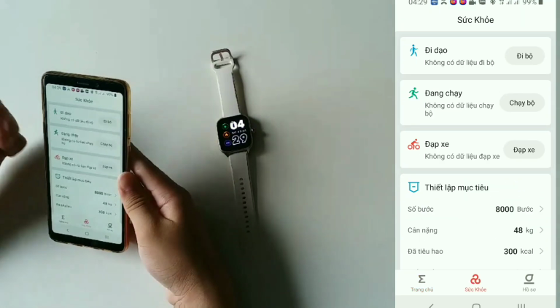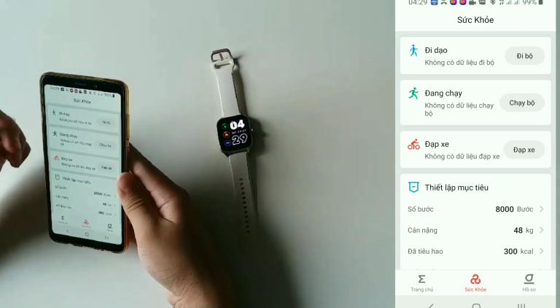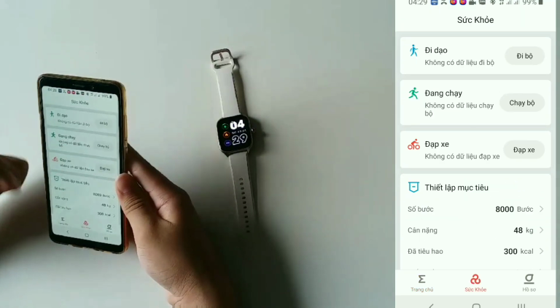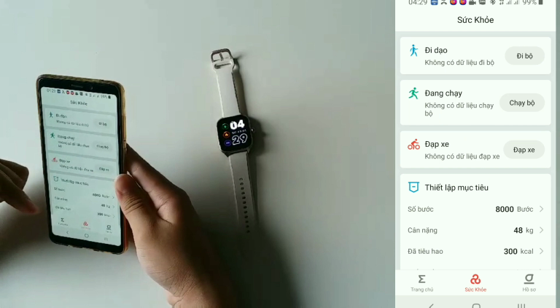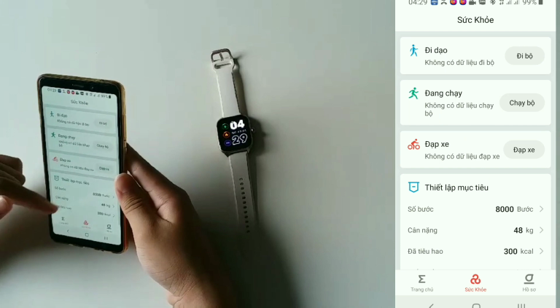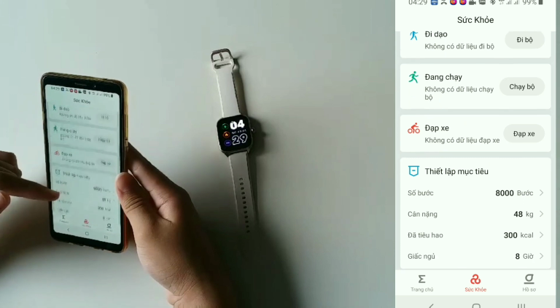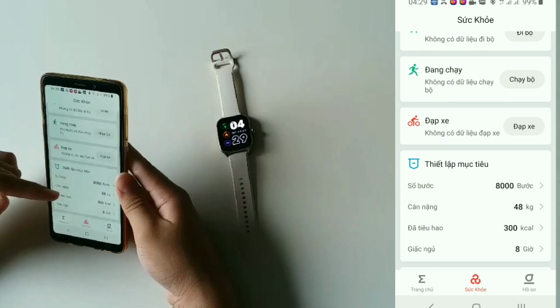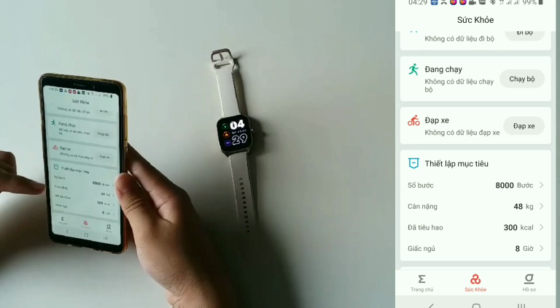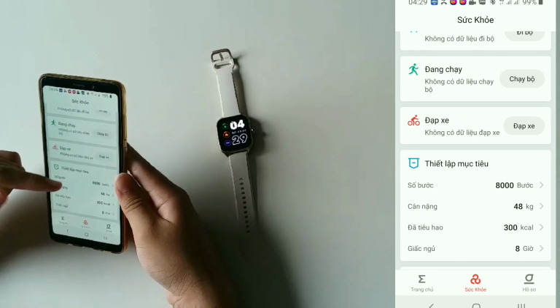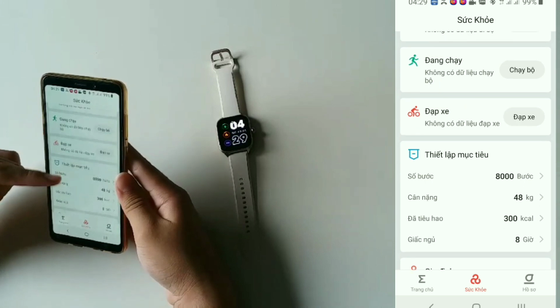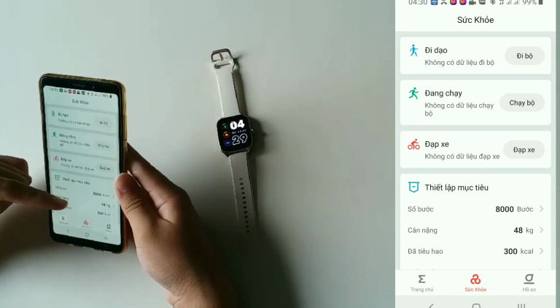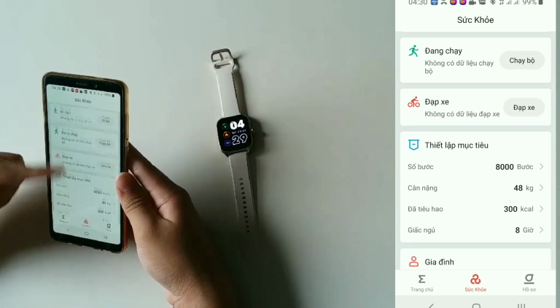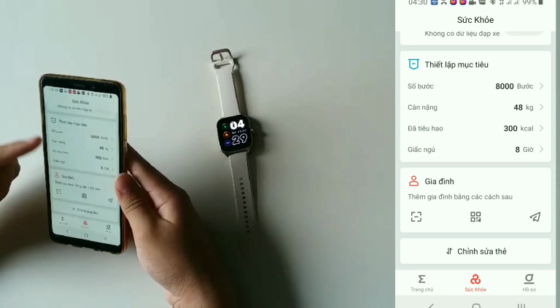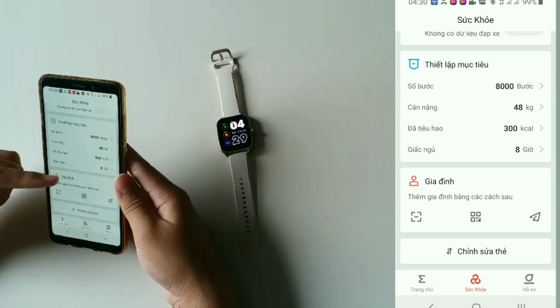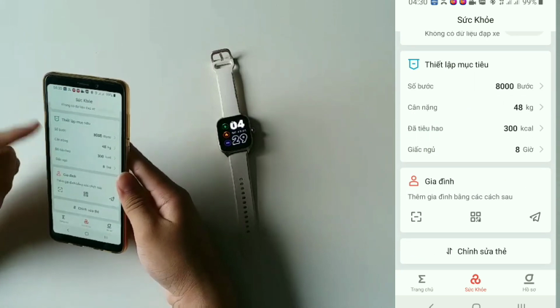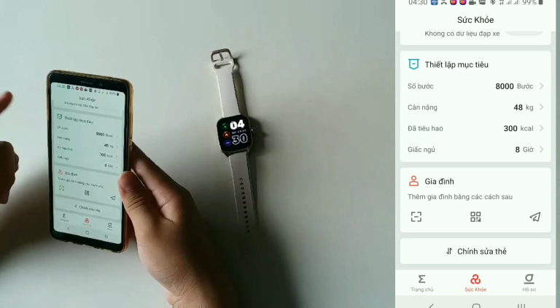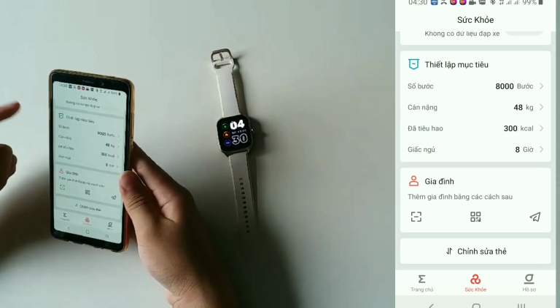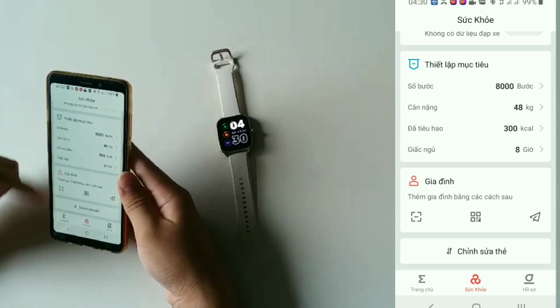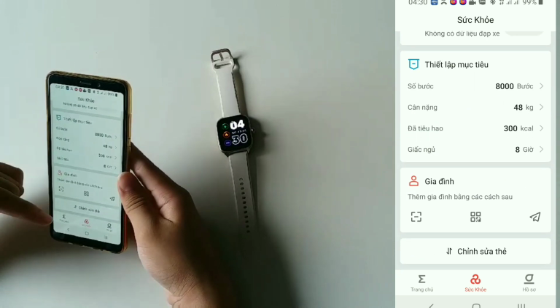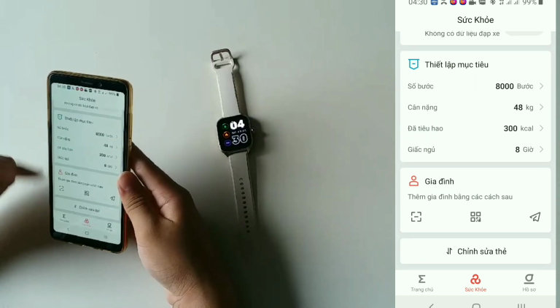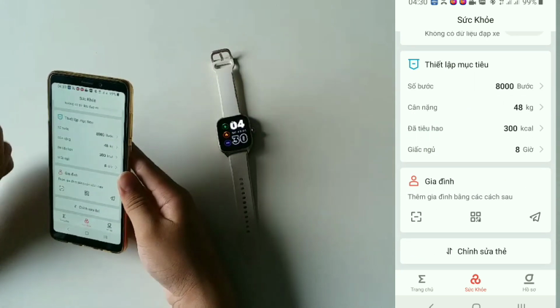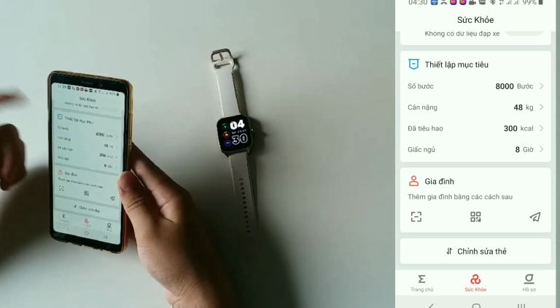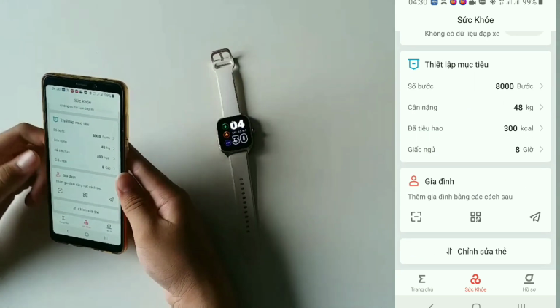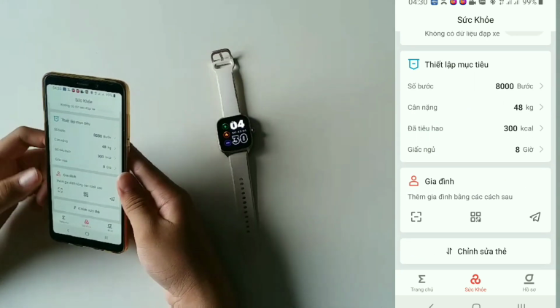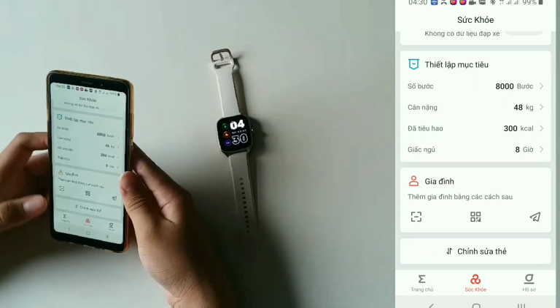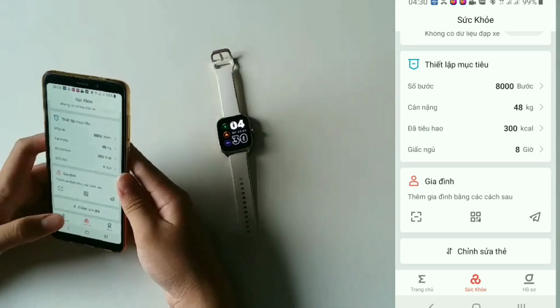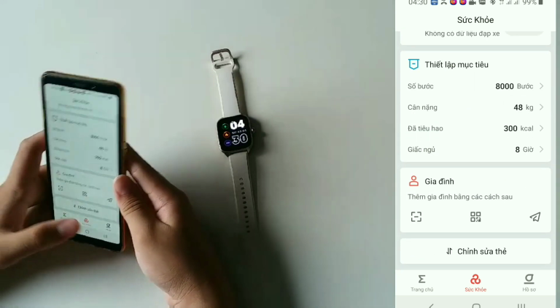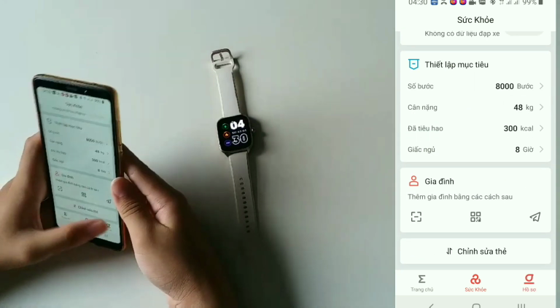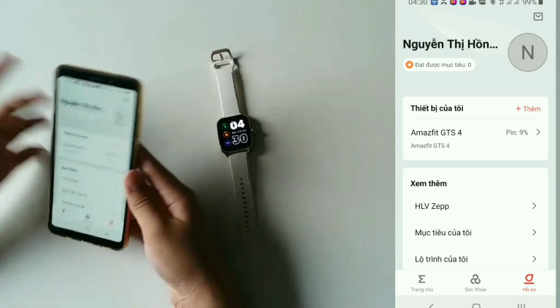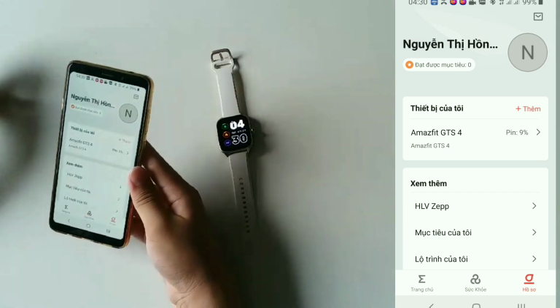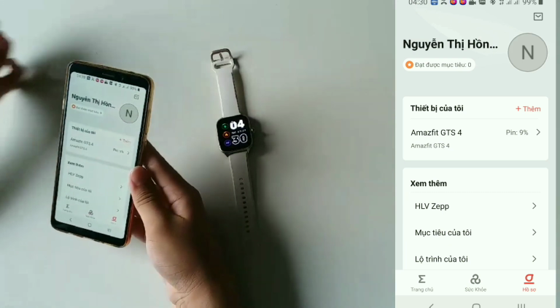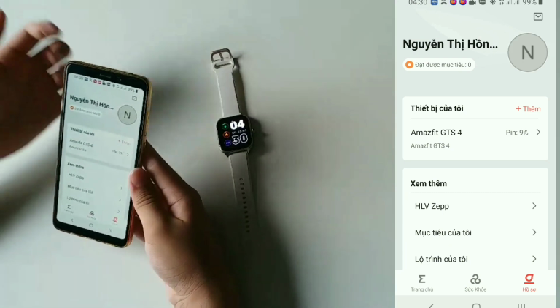Tiếp theo là tới phần sức khỏe — có cái chế độ luyện tập. Mấy phần này mình cũng không quan tâm lắm. Để tới phần hồ sơ.